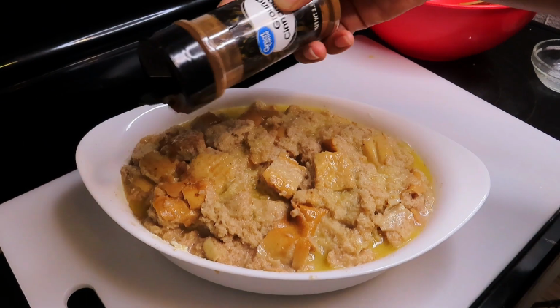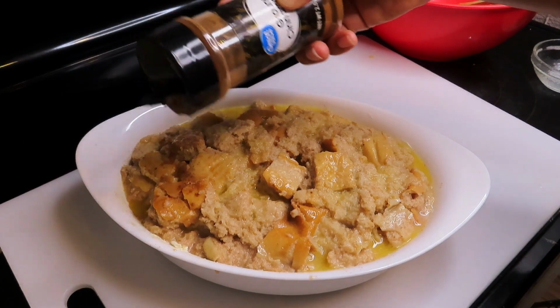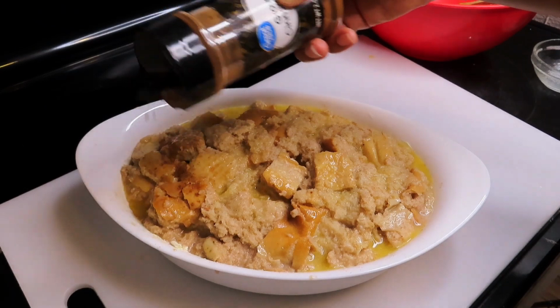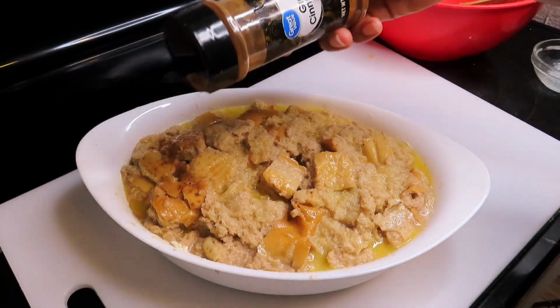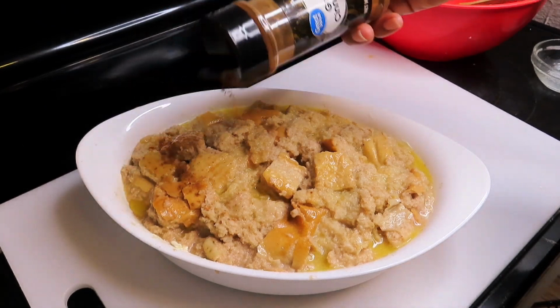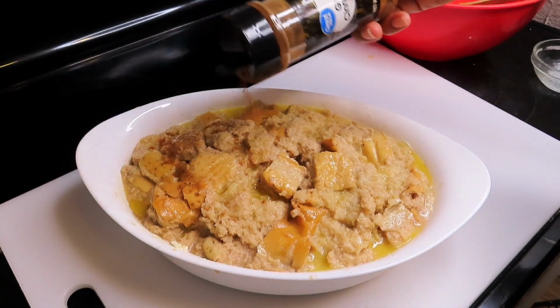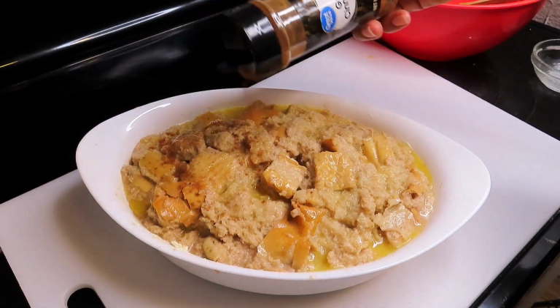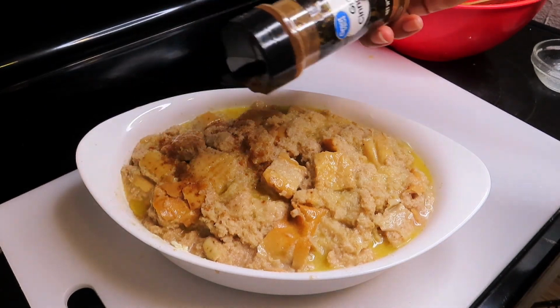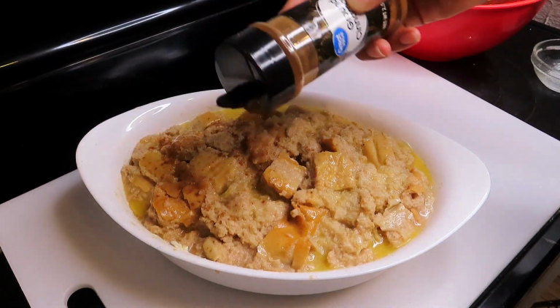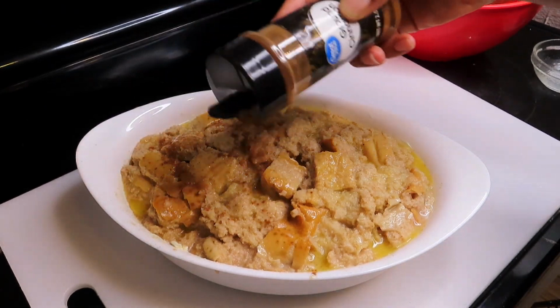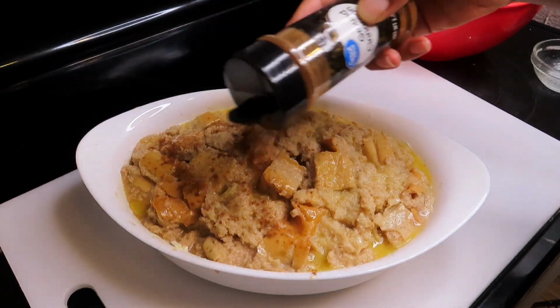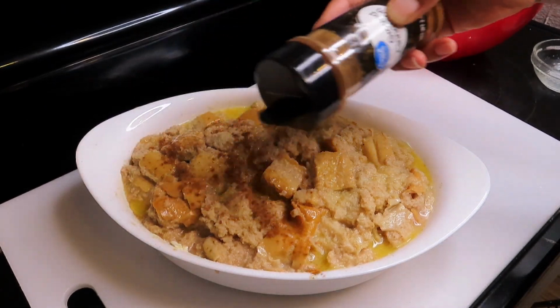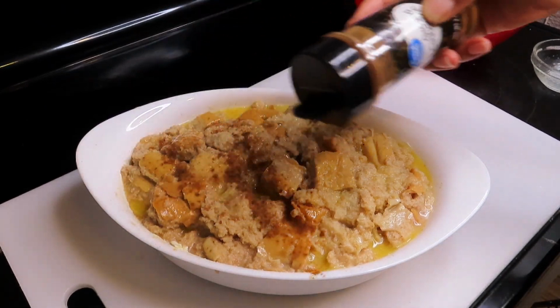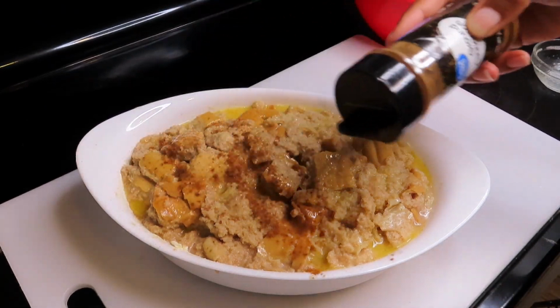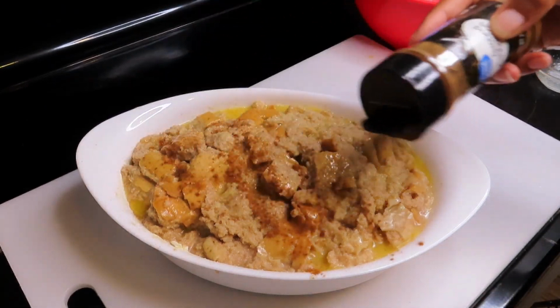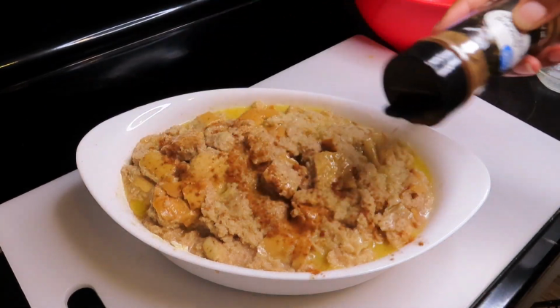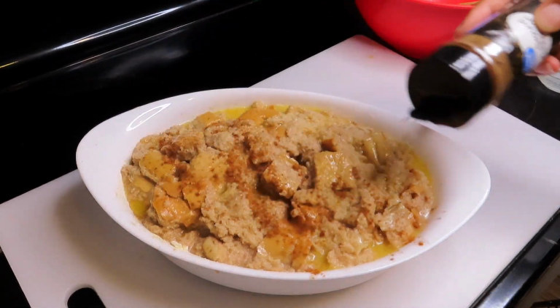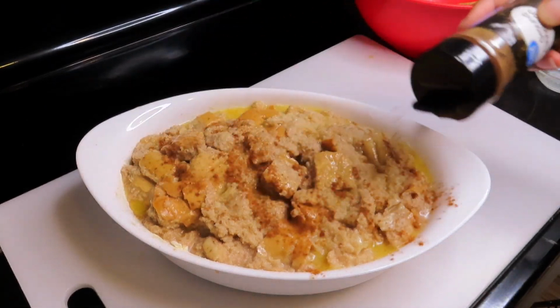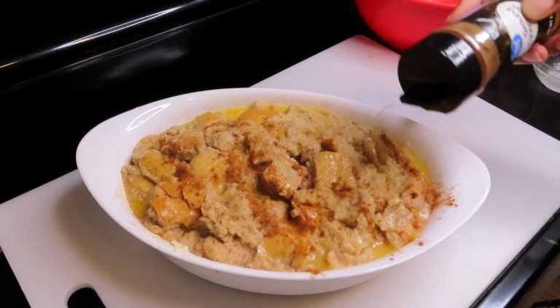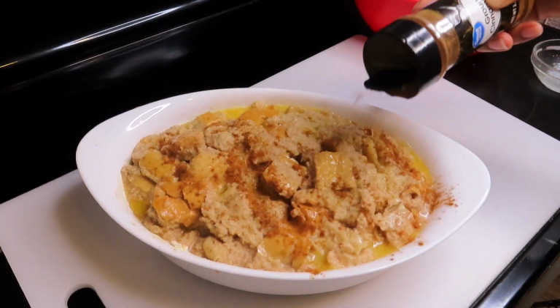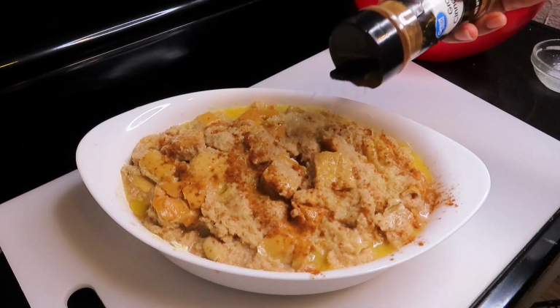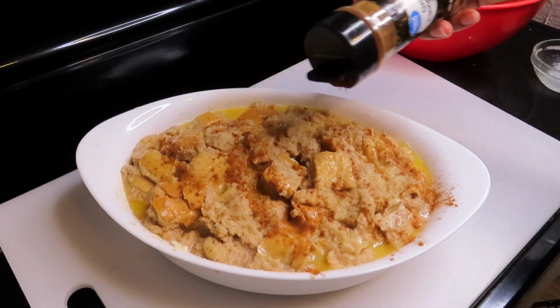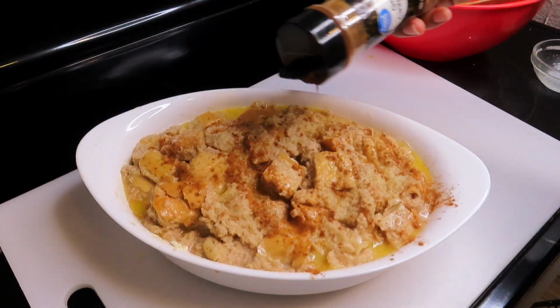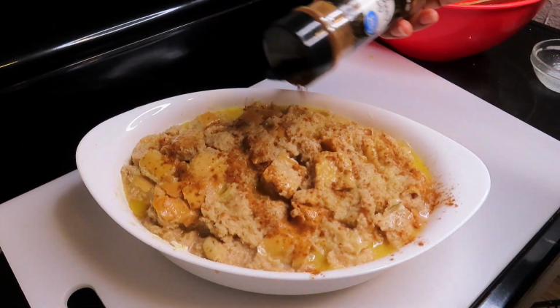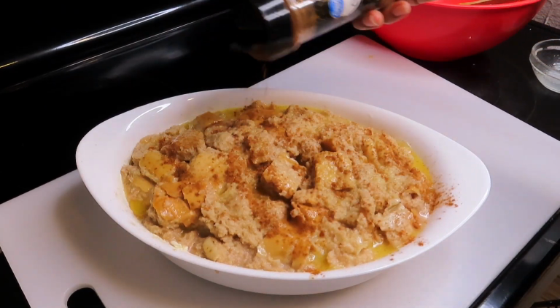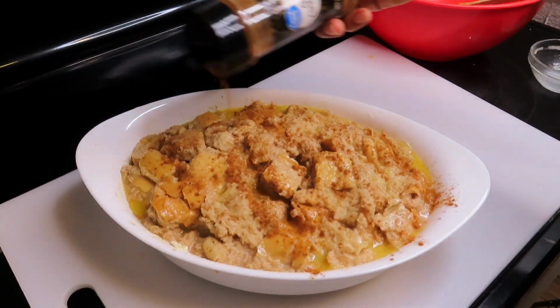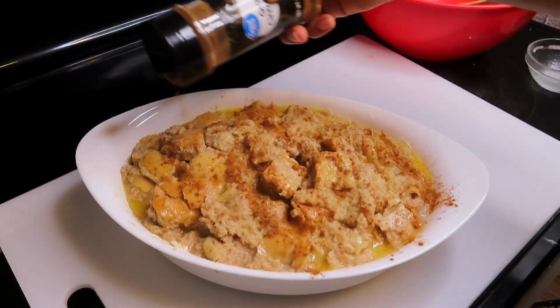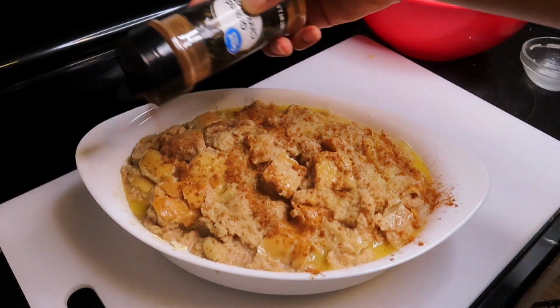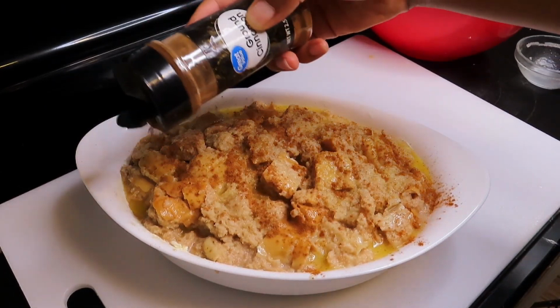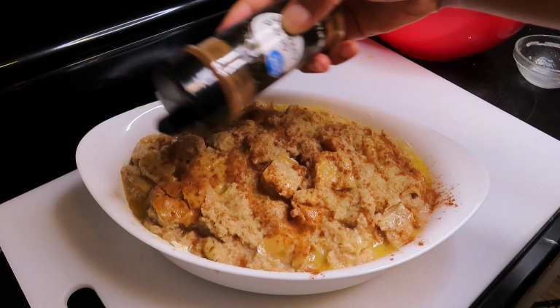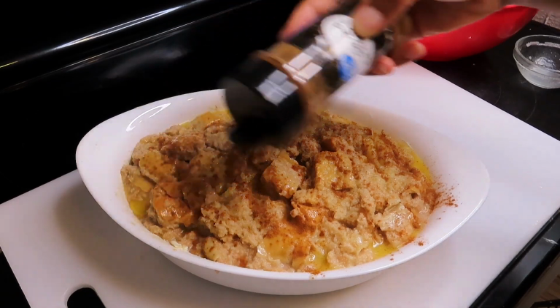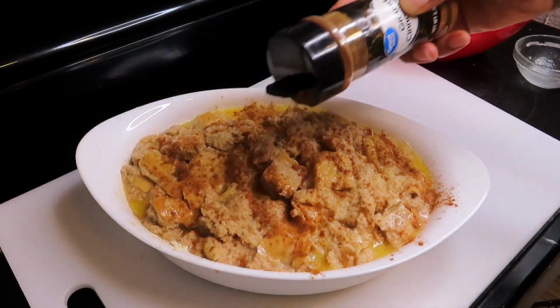Then I am just going to take some melted butter and completely coat my French toast casserole with the melted butter, then sprinkle some cinnamon on top. The baking instructions will be in the description below.